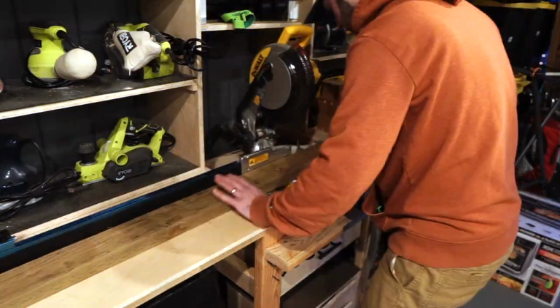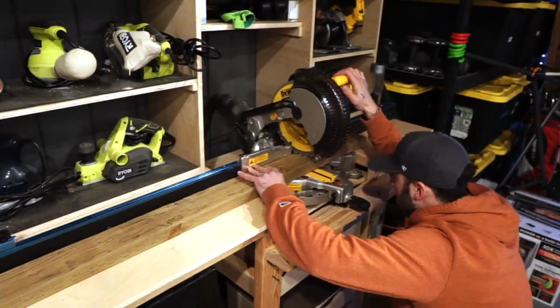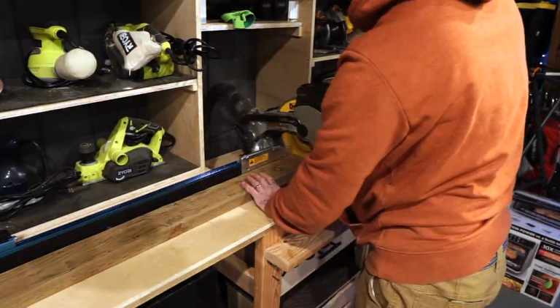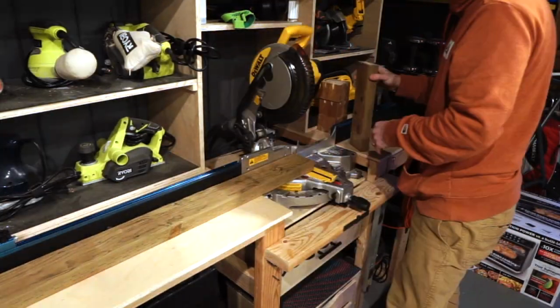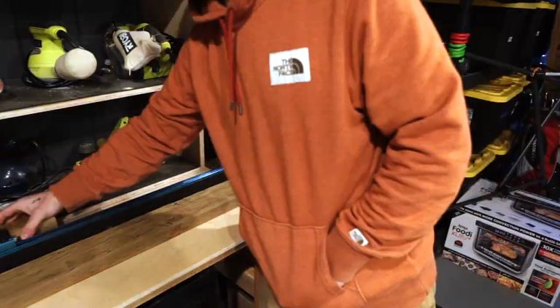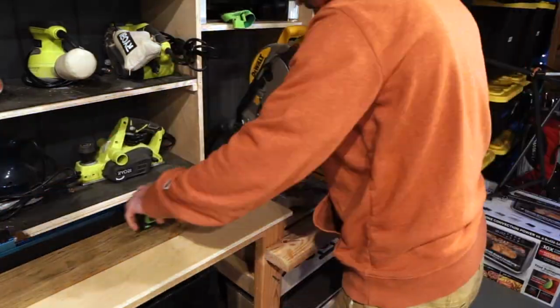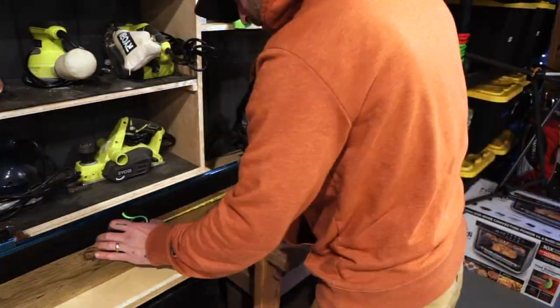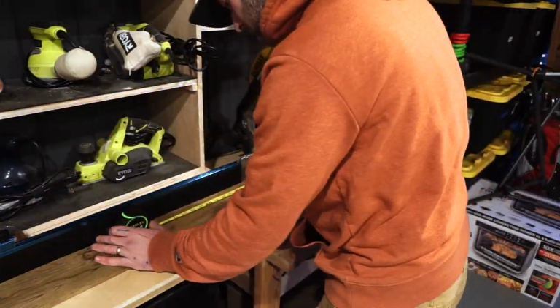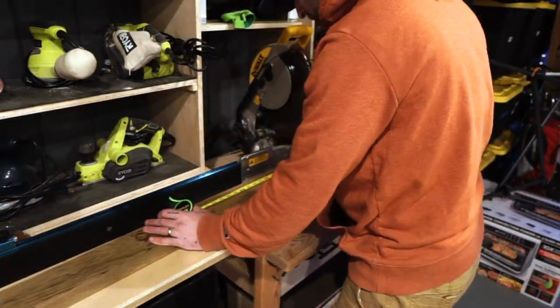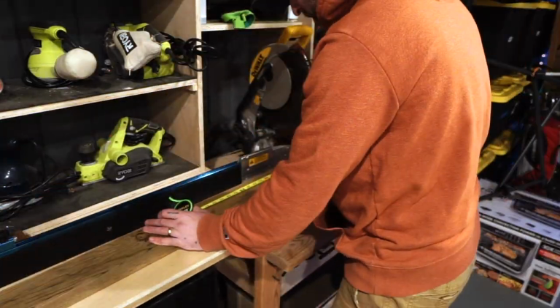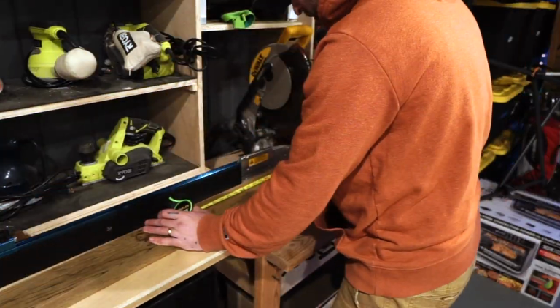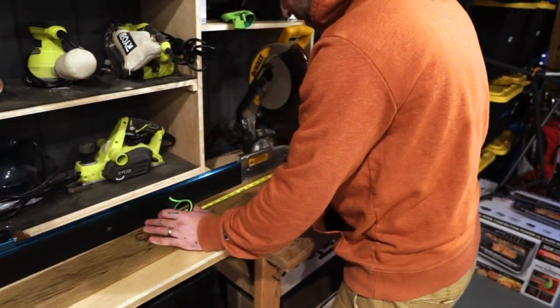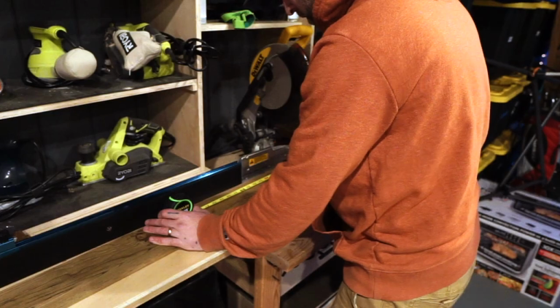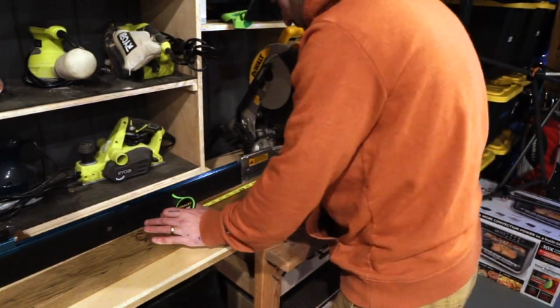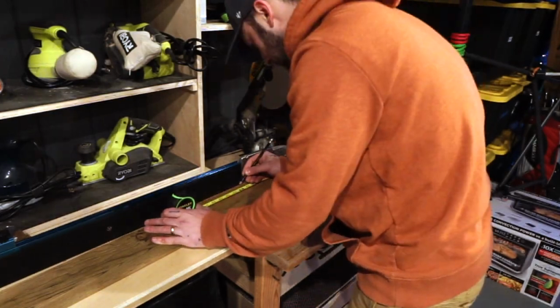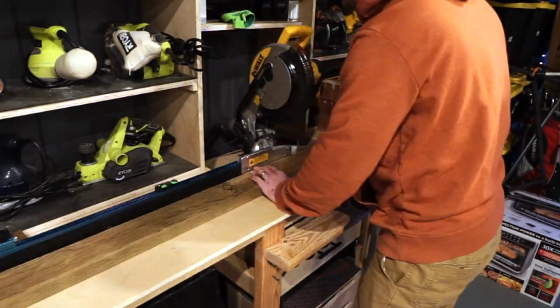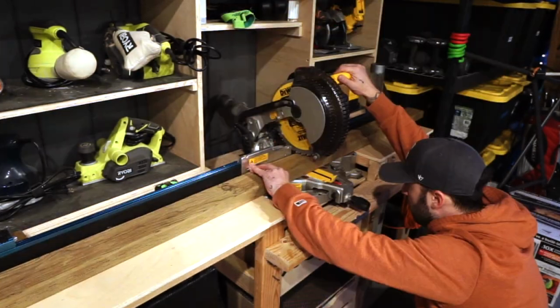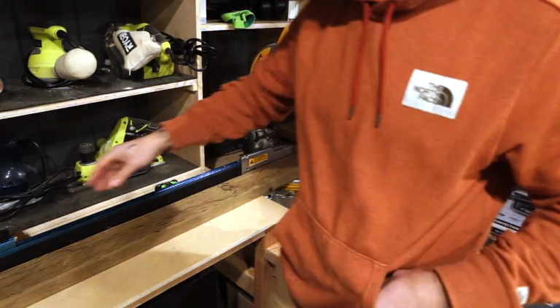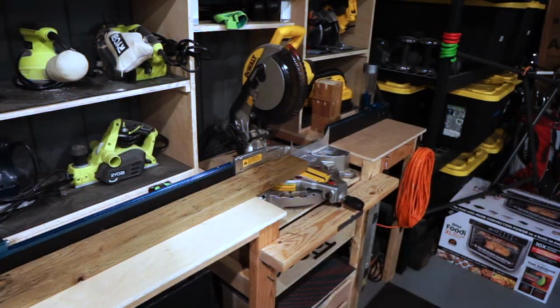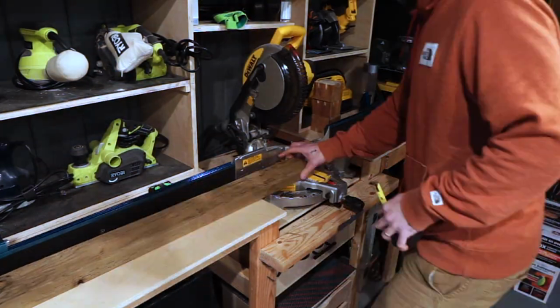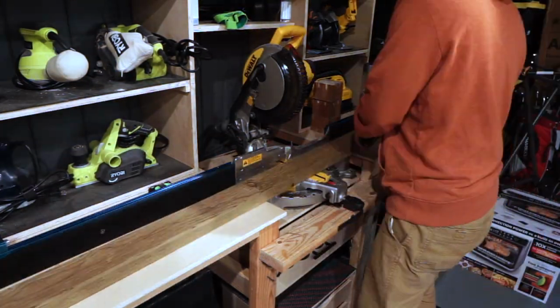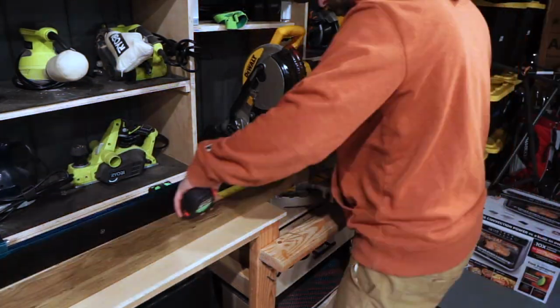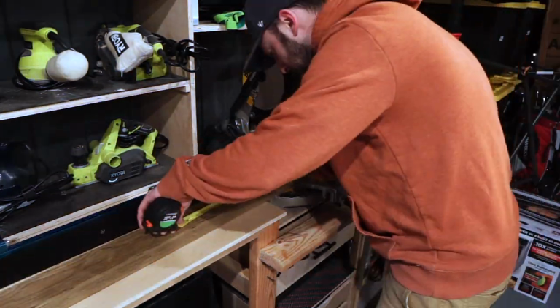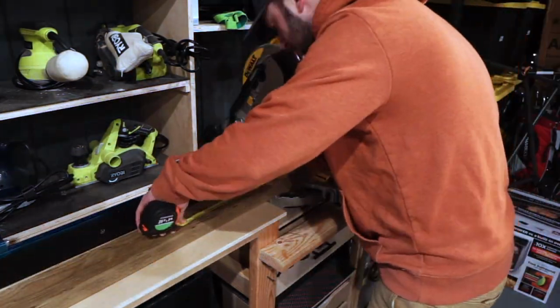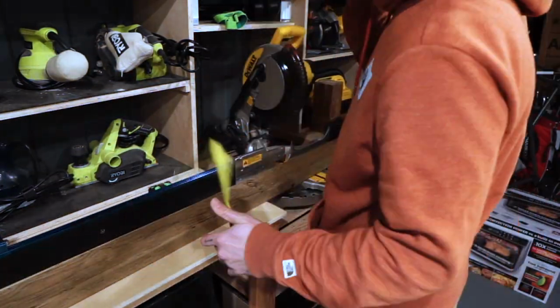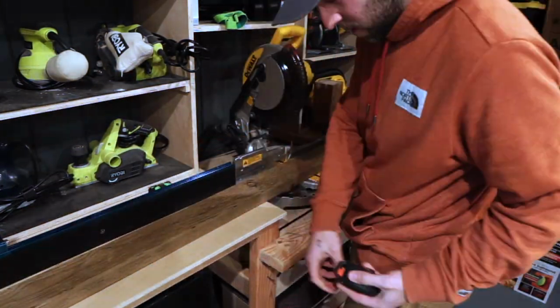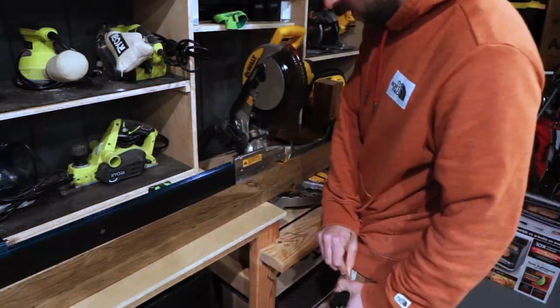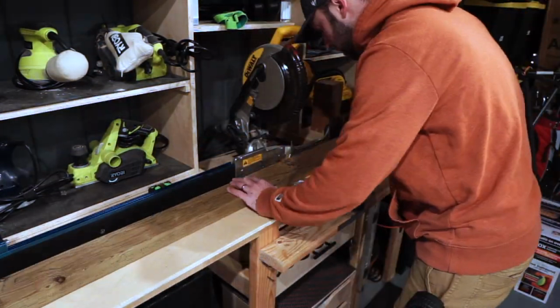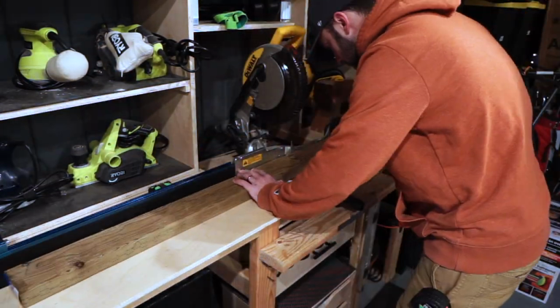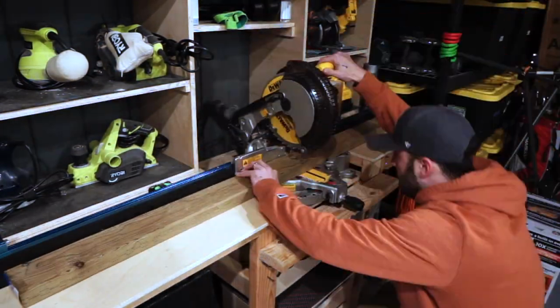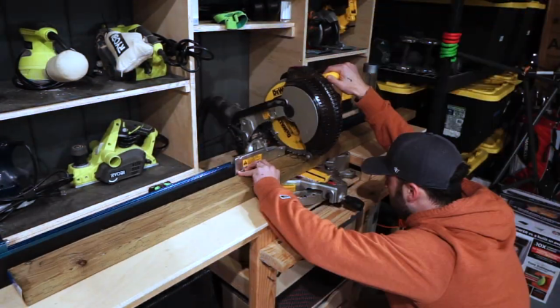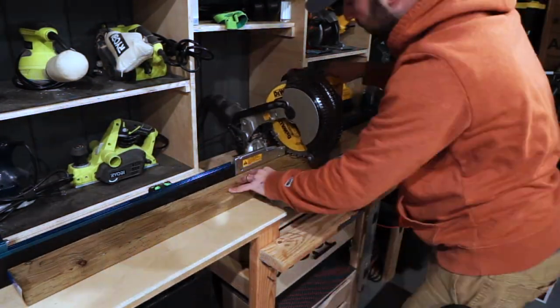As you can tell, this video has got a lot of time lapses. What you see here is me just making the cuts for the vertical supports.